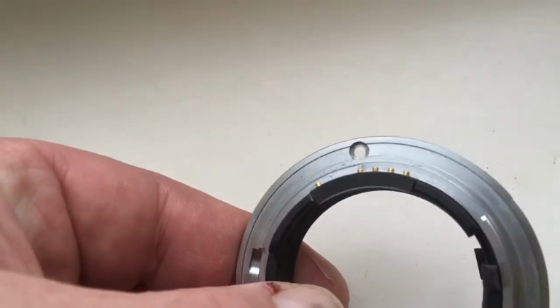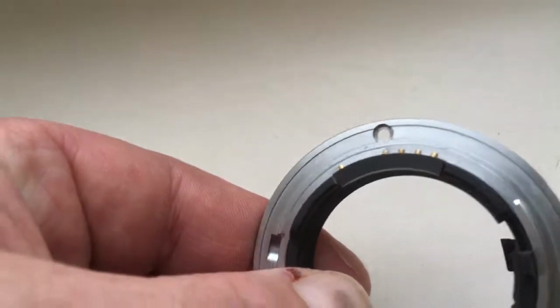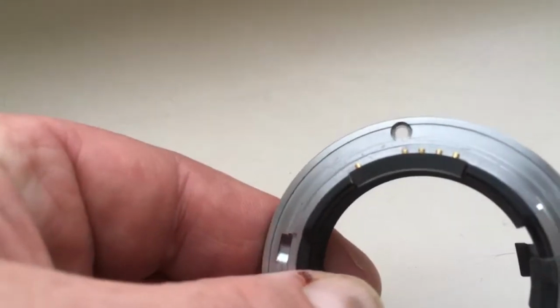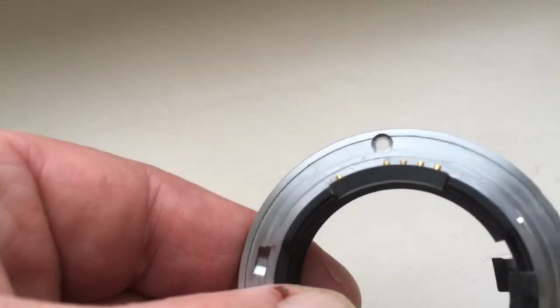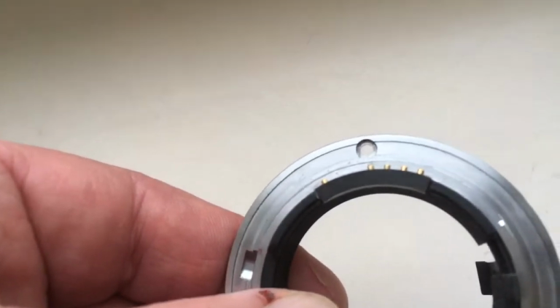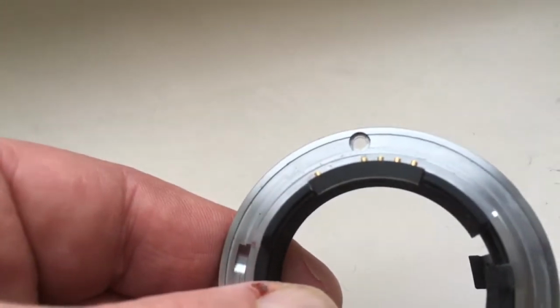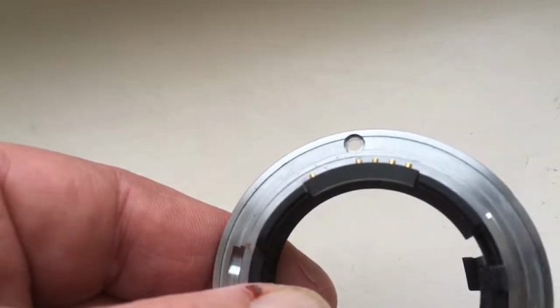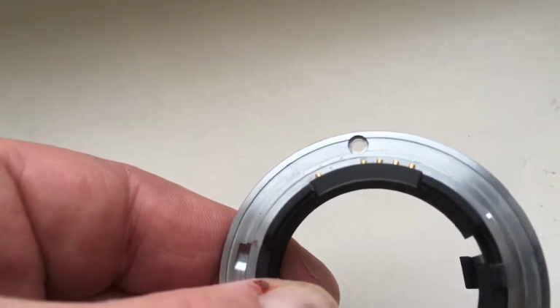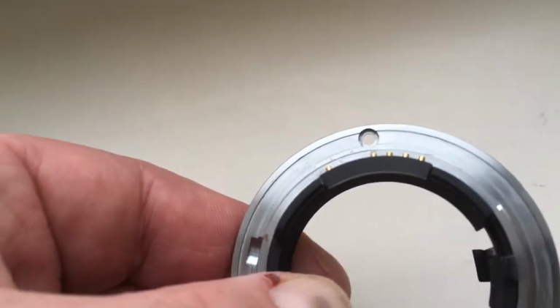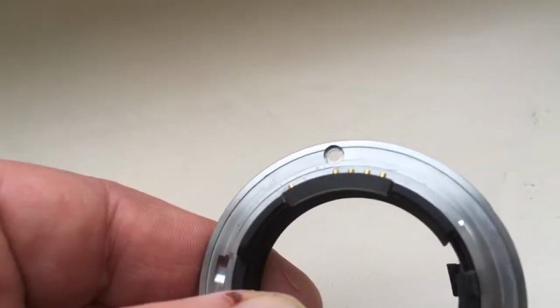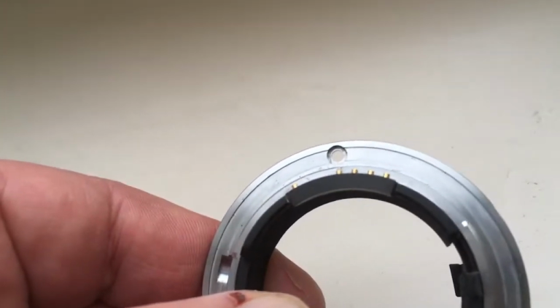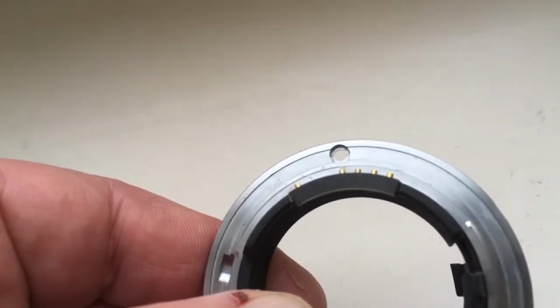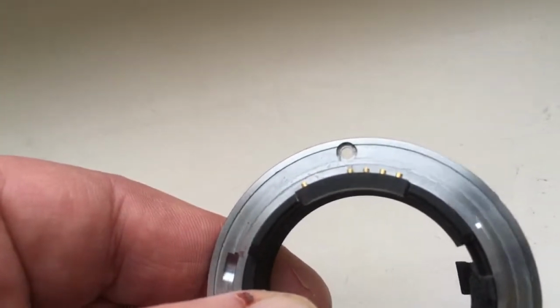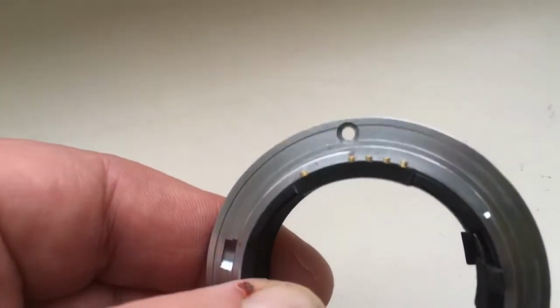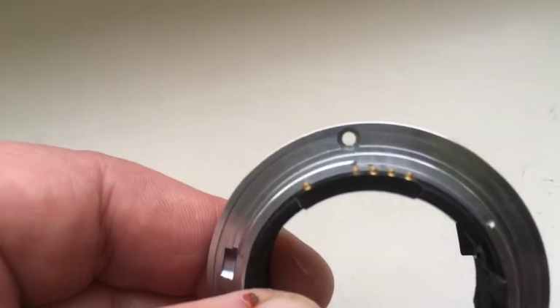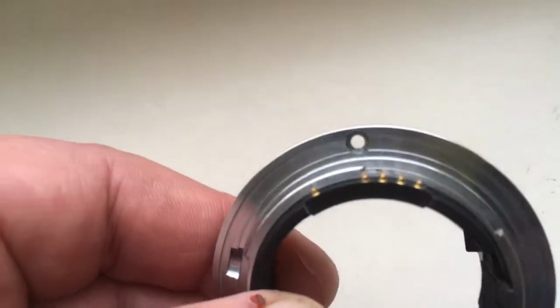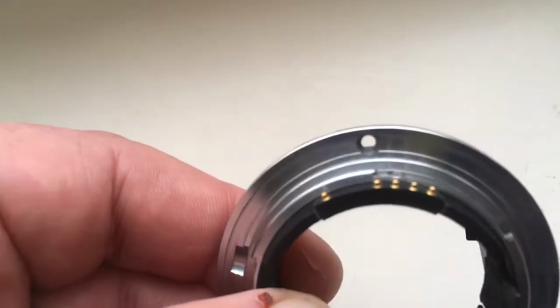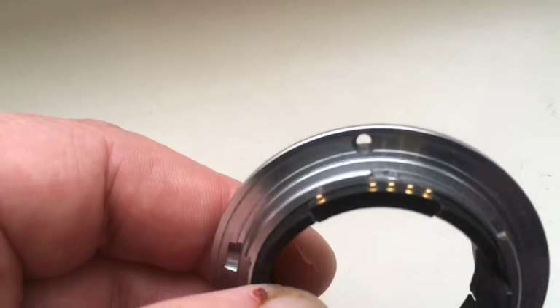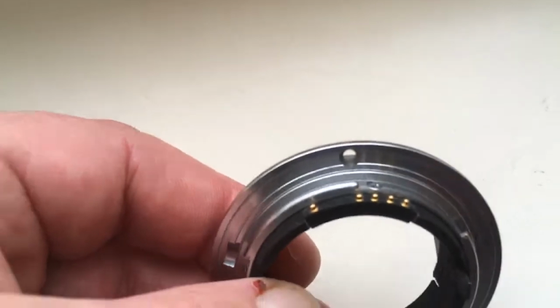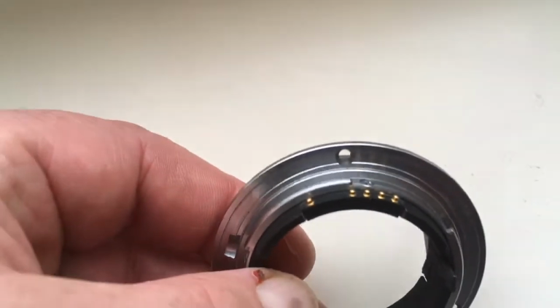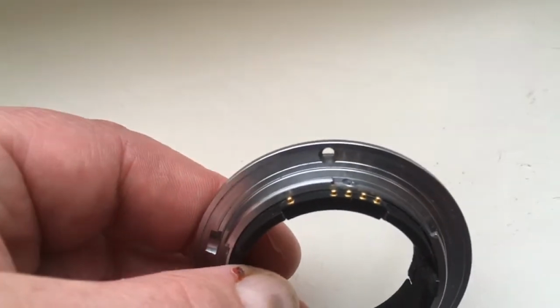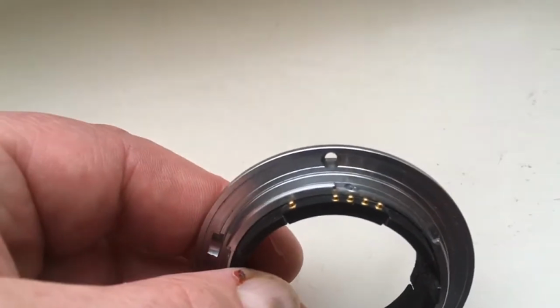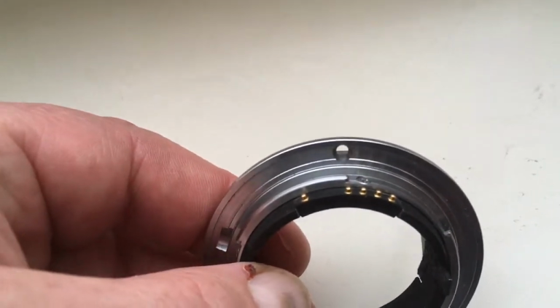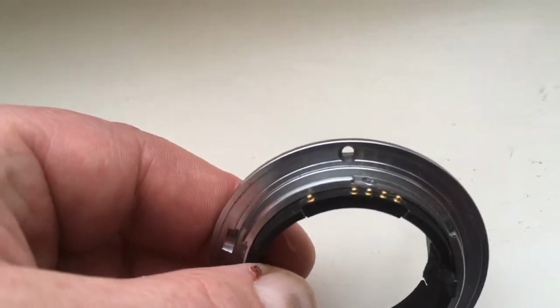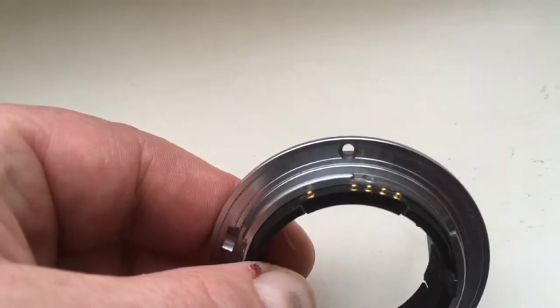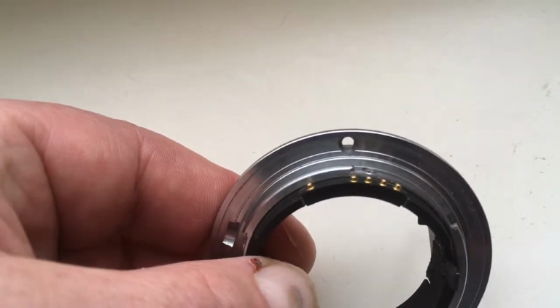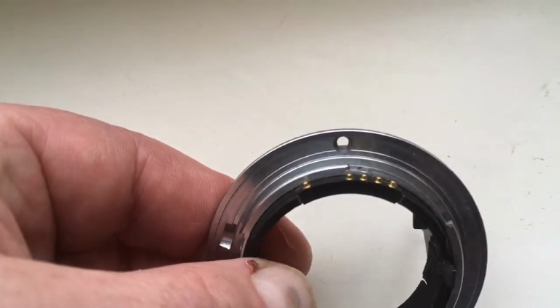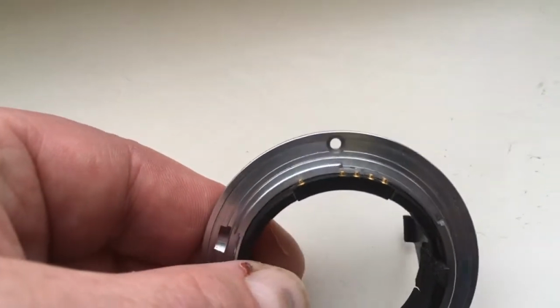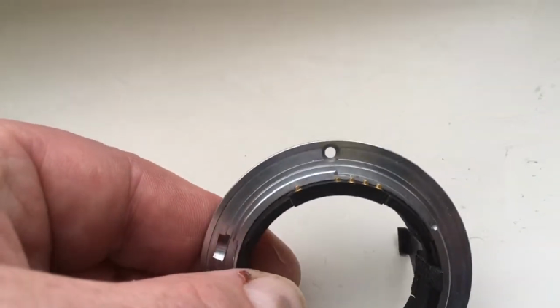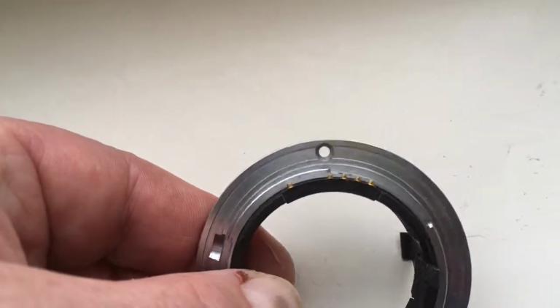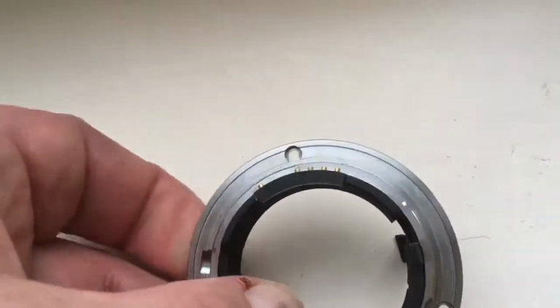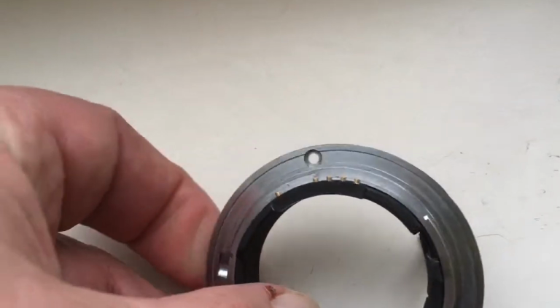Chip not damaged, full work, full pre-programmed.